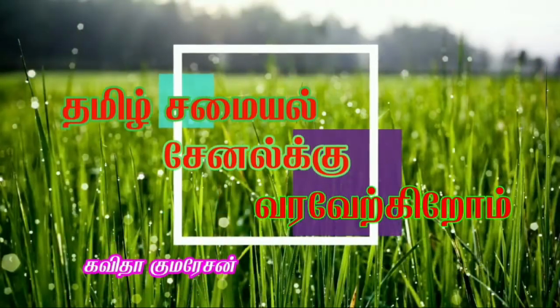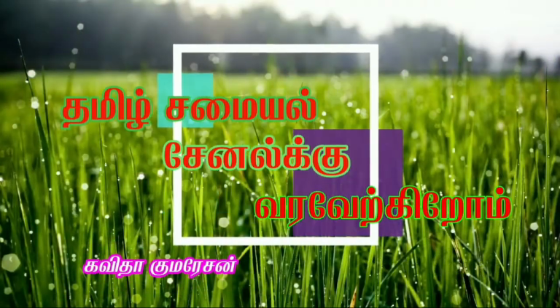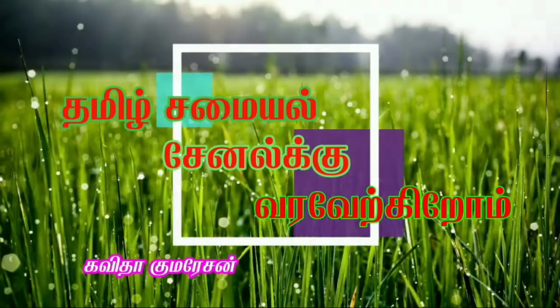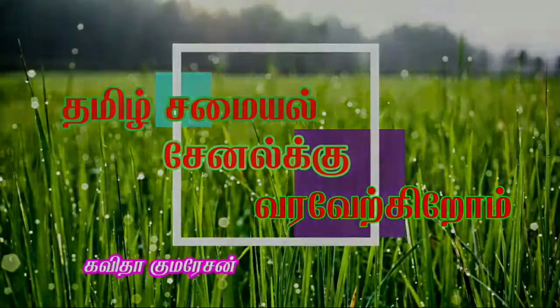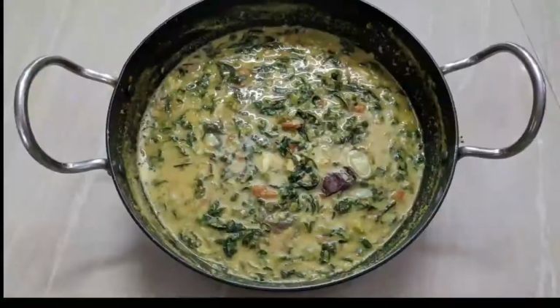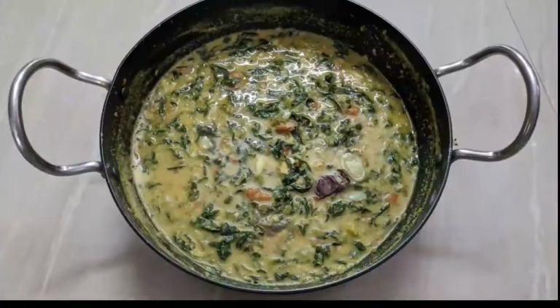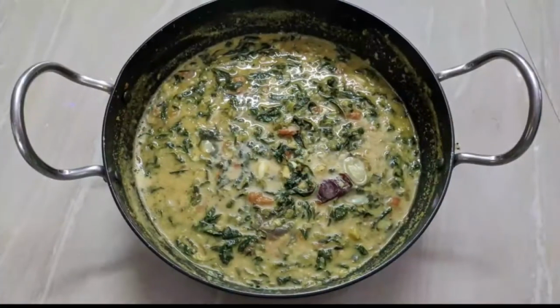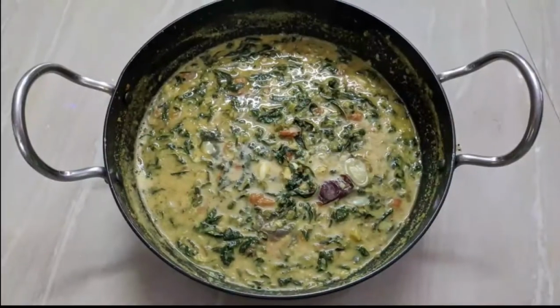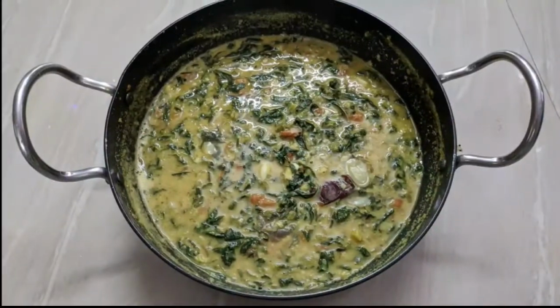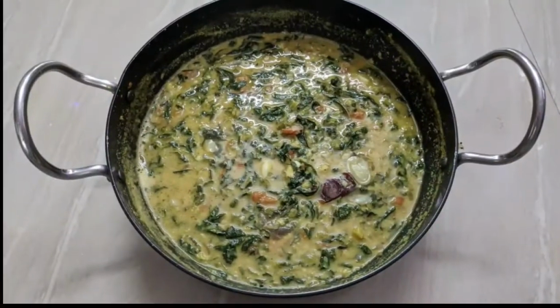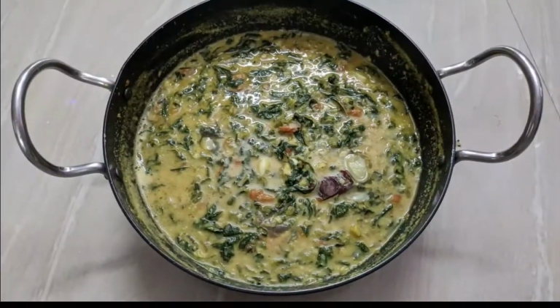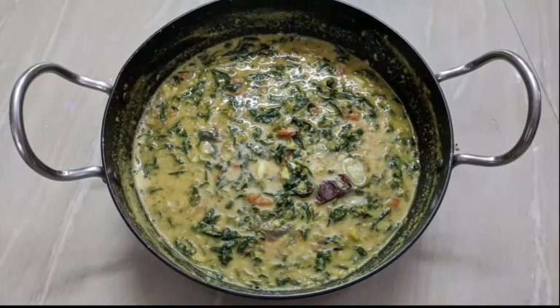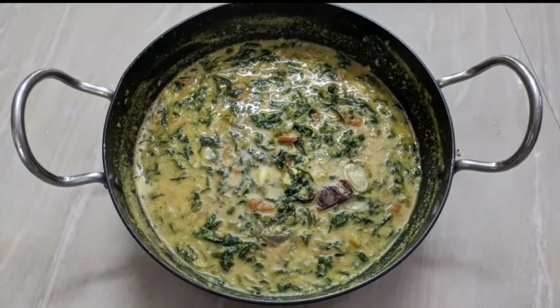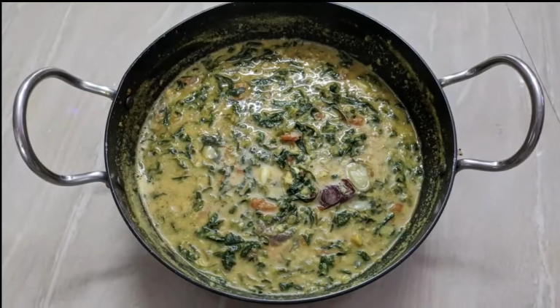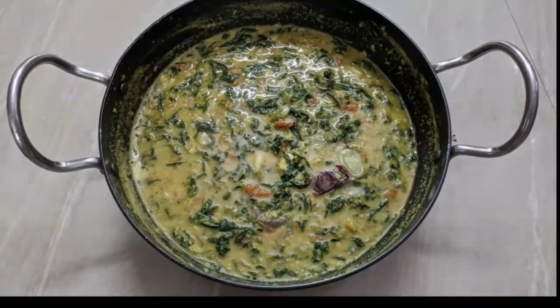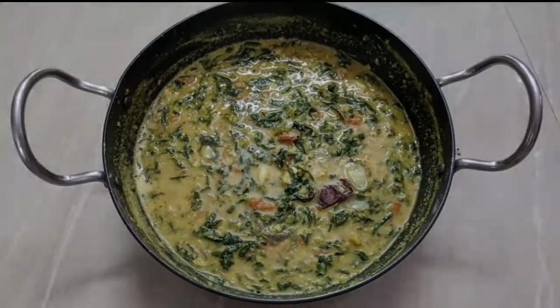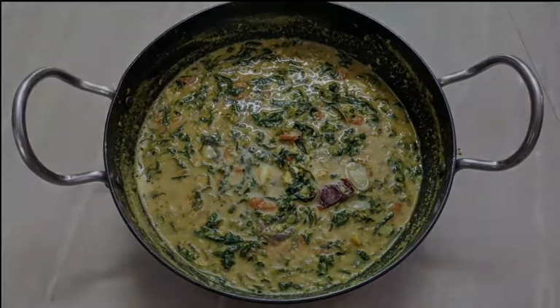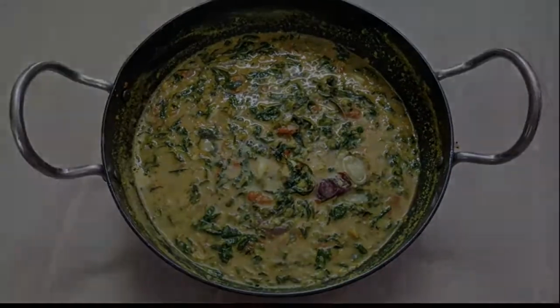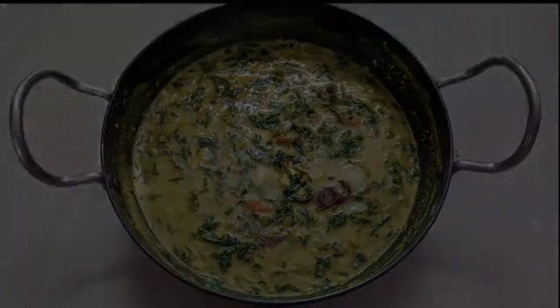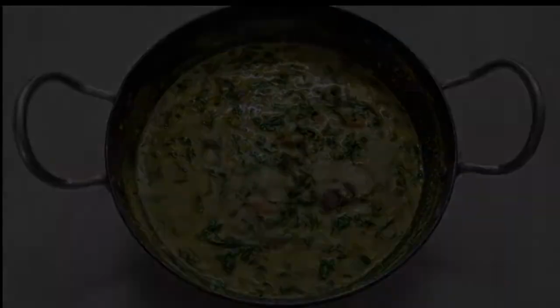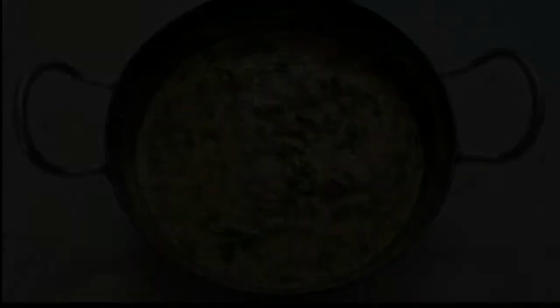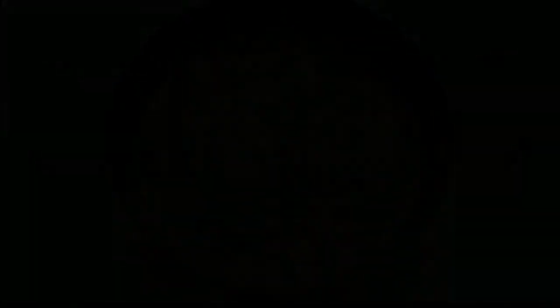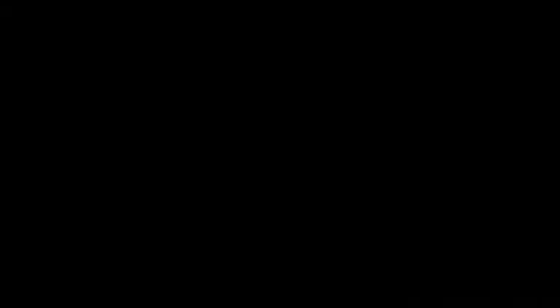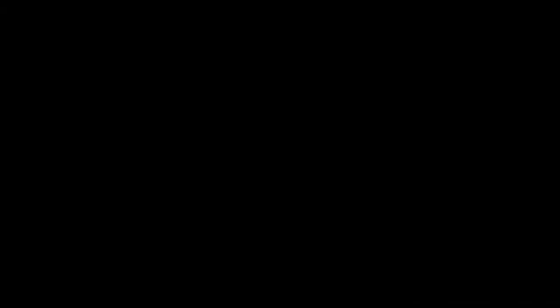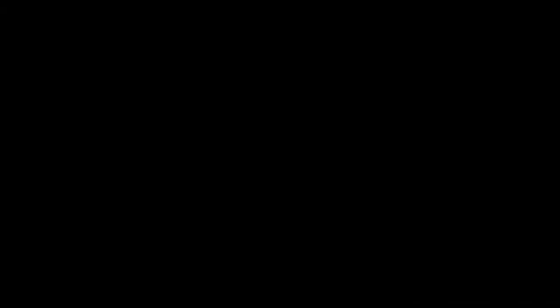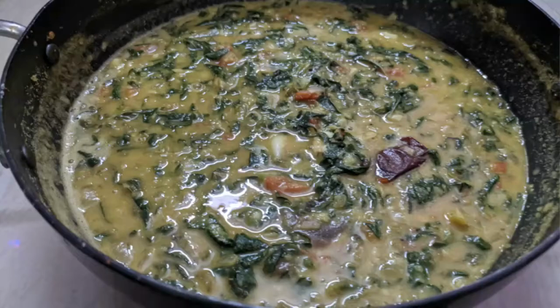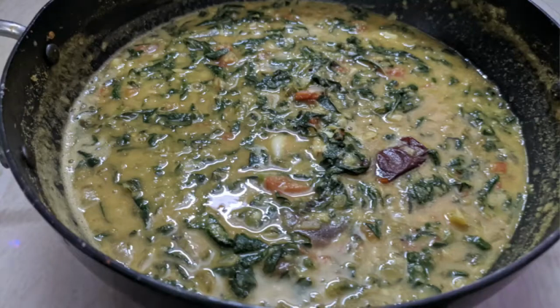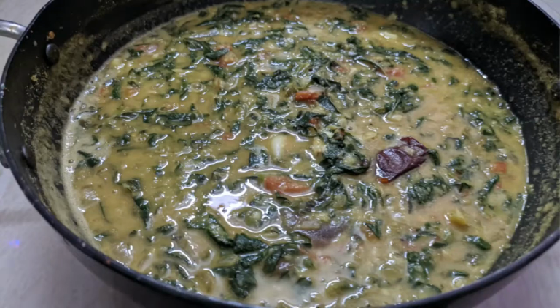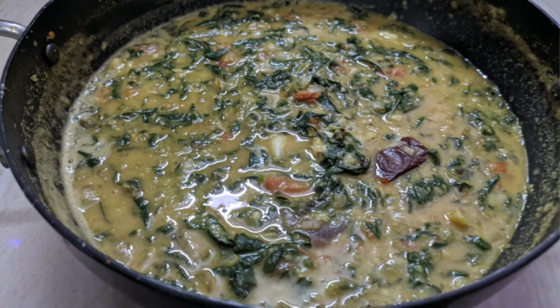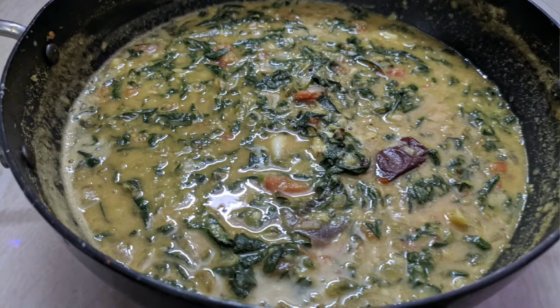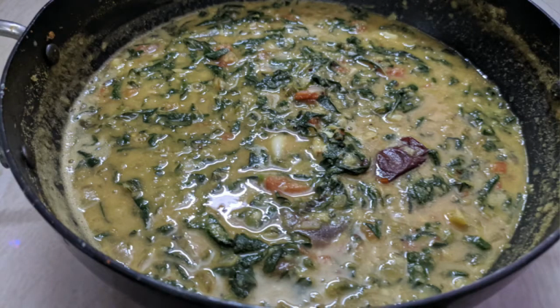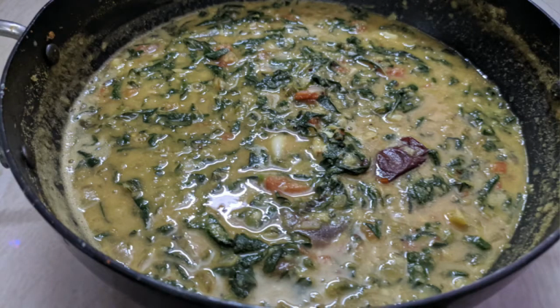Welcome to Tamil Samayel. Welcome to this recipe. We are going to make the recipe with shirigira parupu.